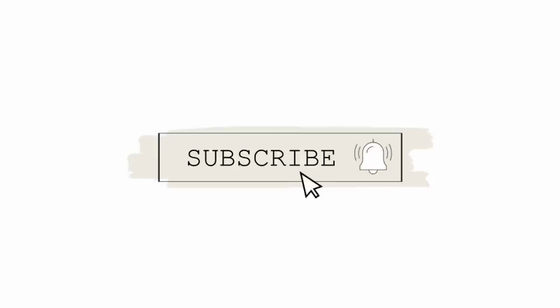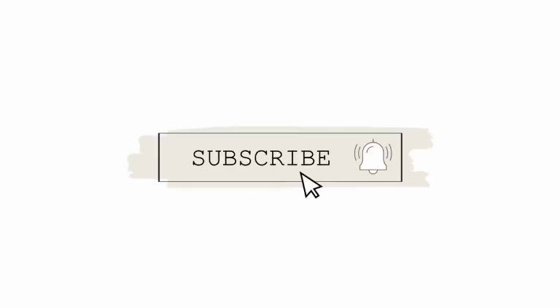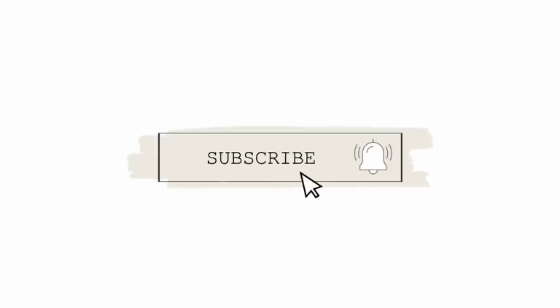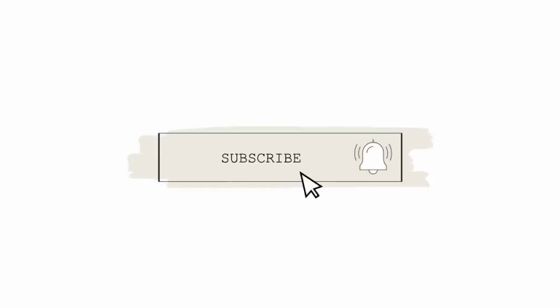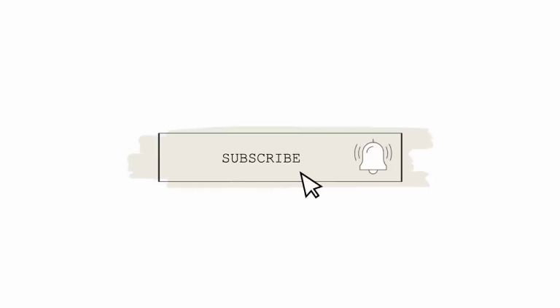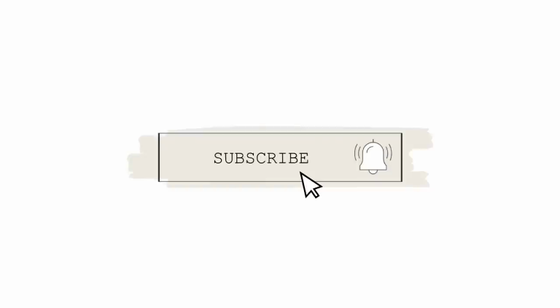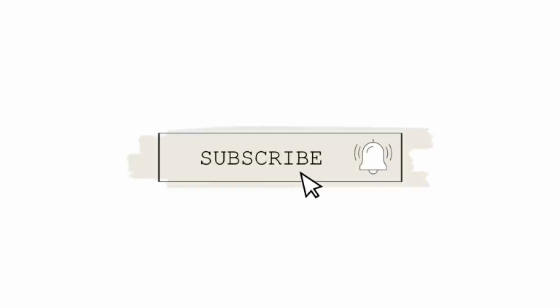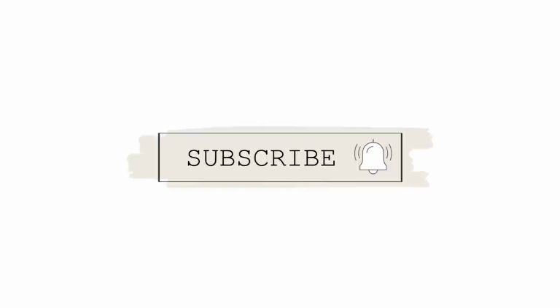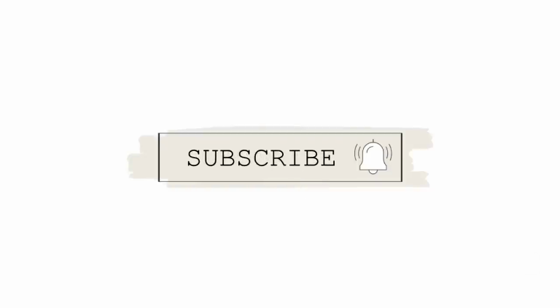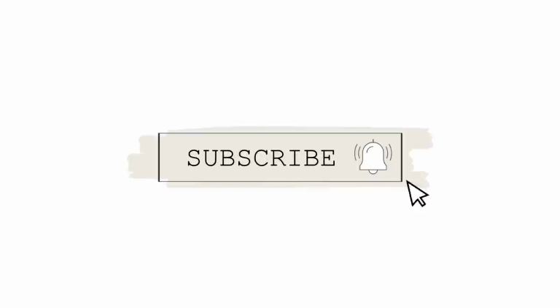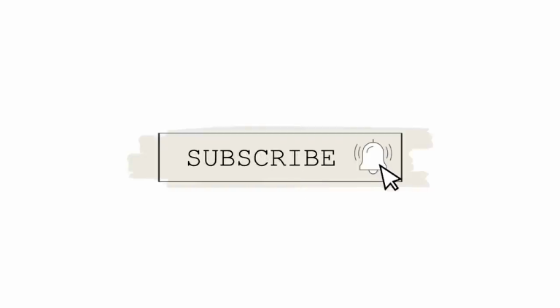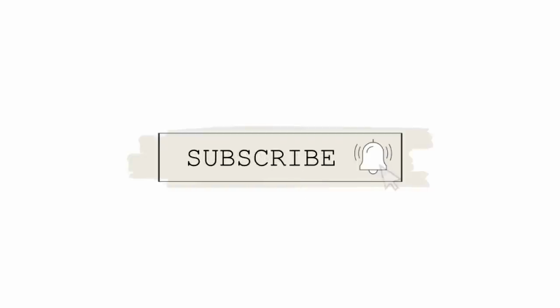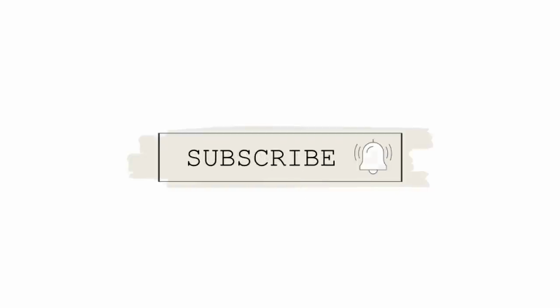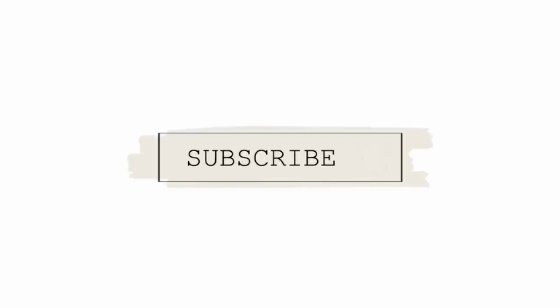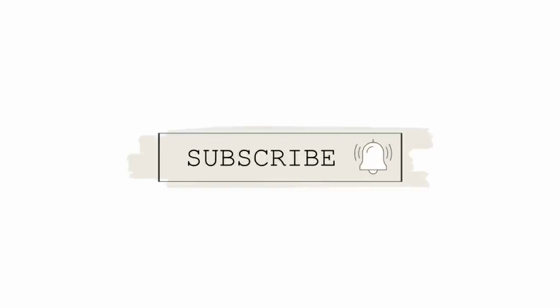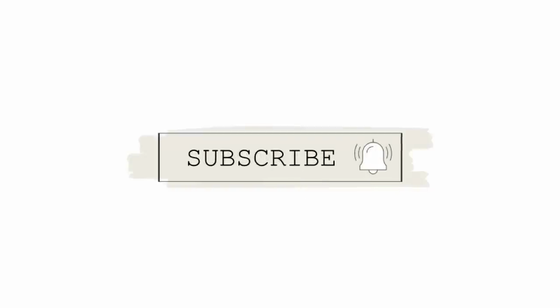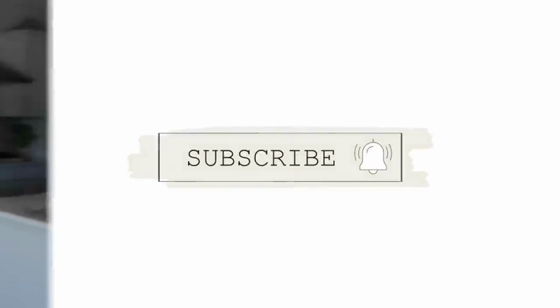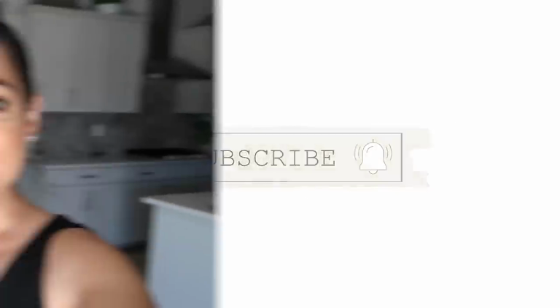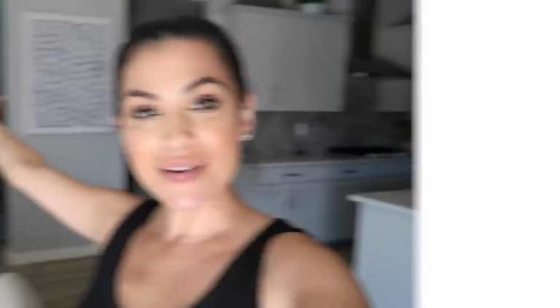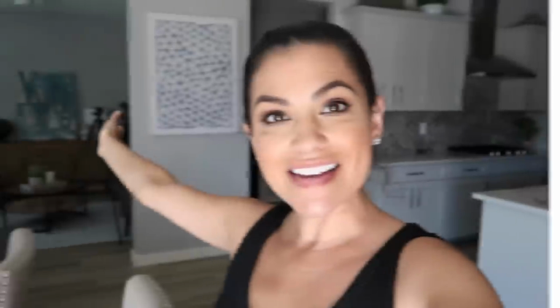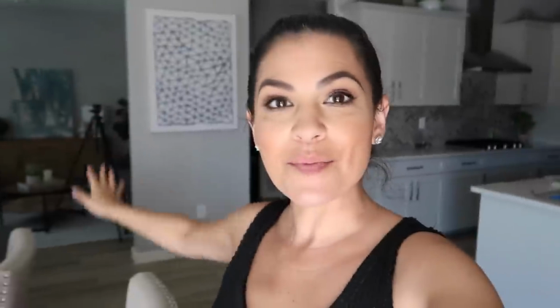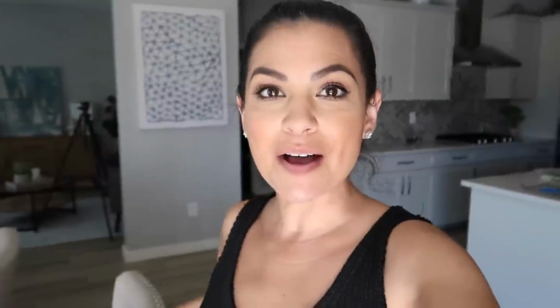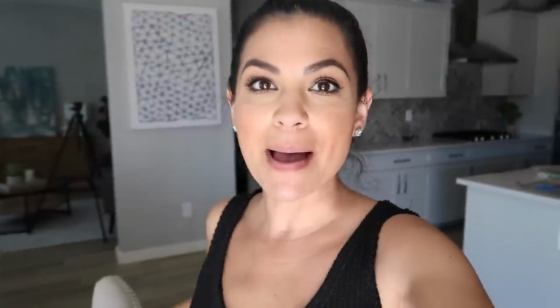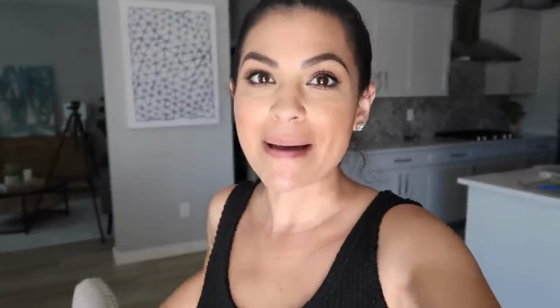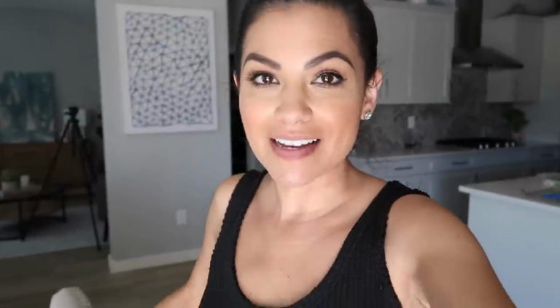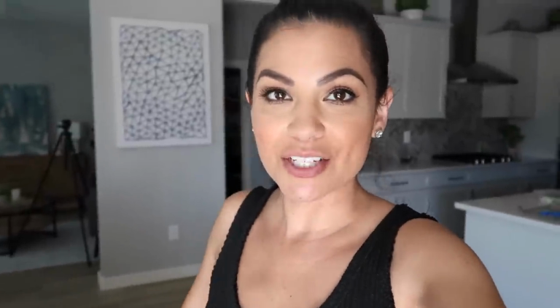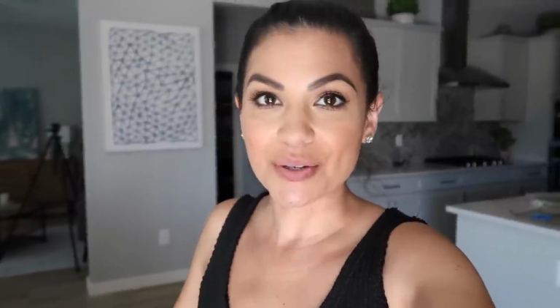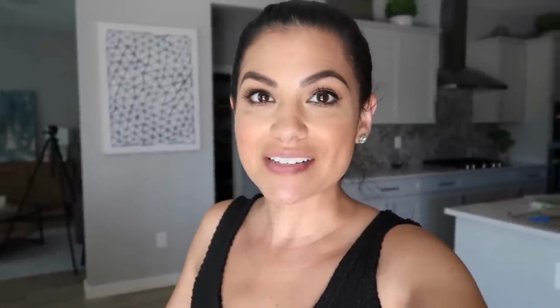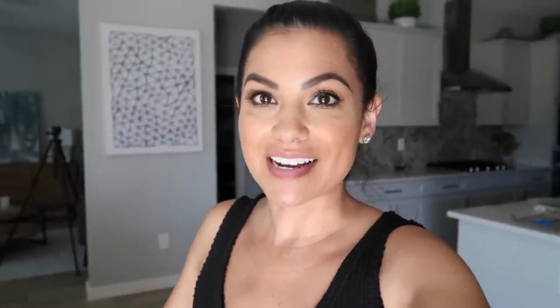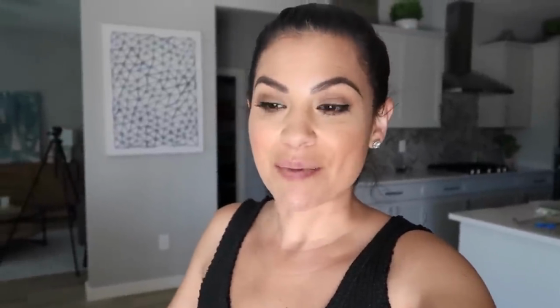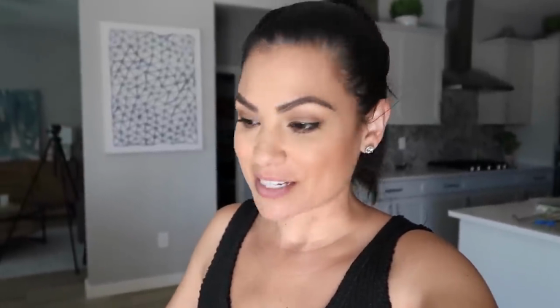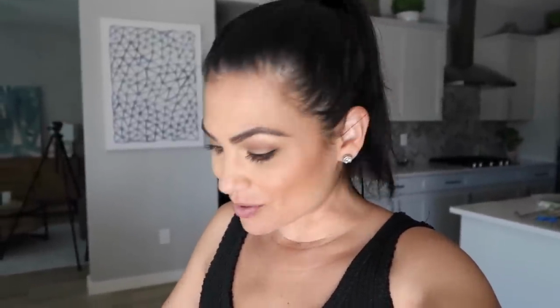What's up, you guys, welcome back to Style Mom XO!